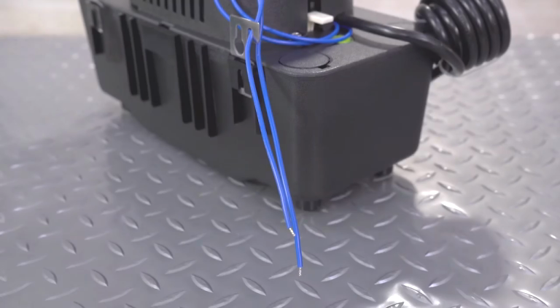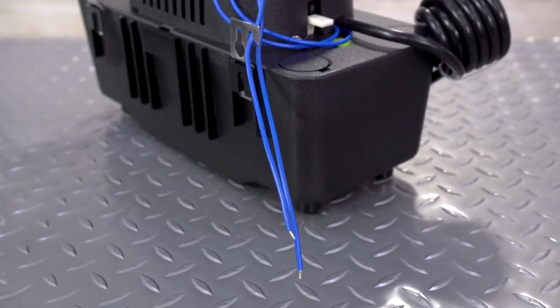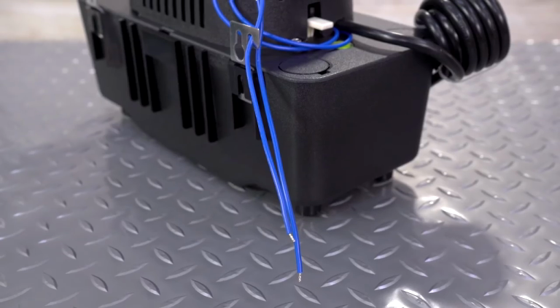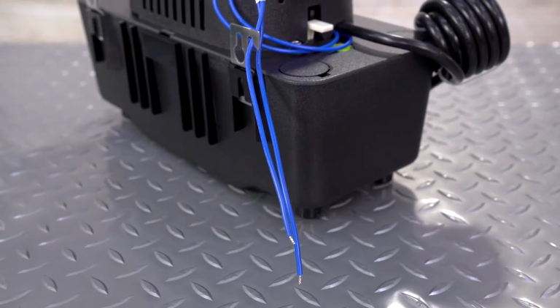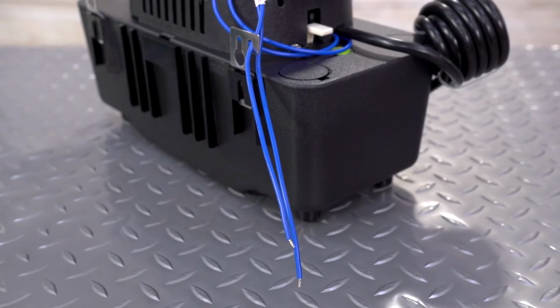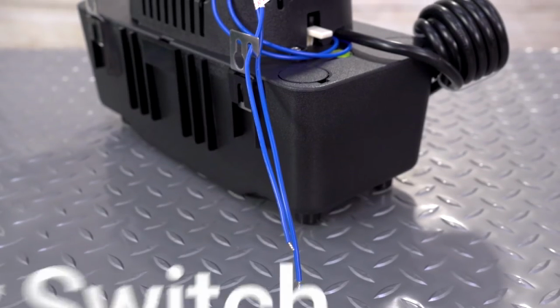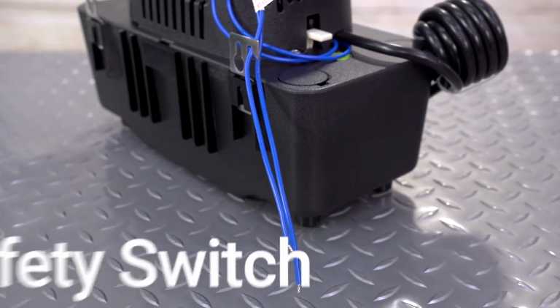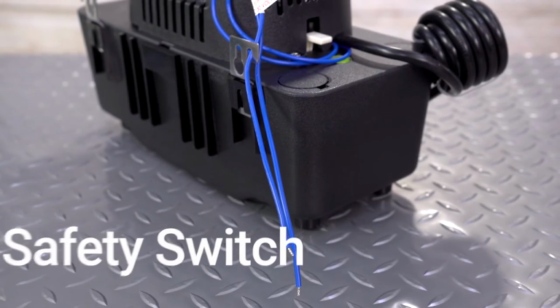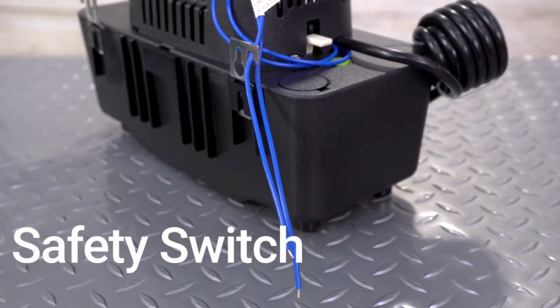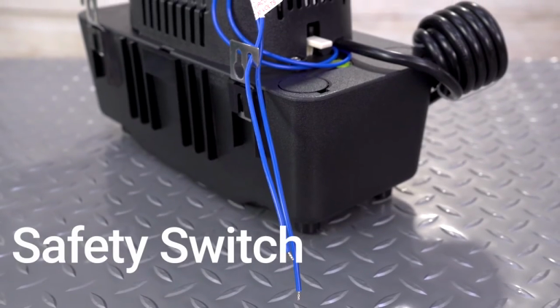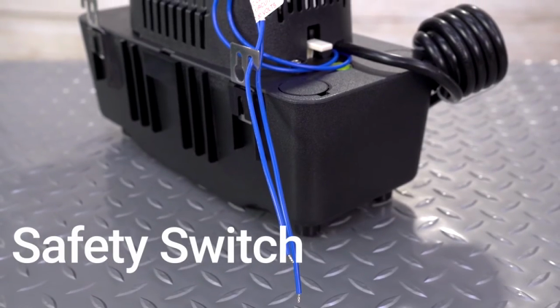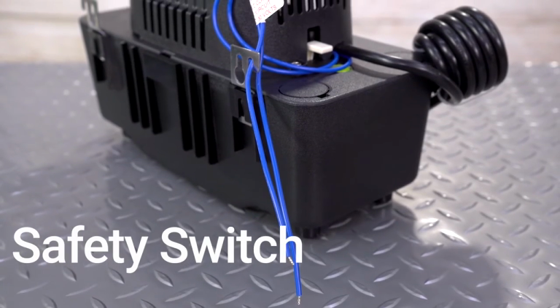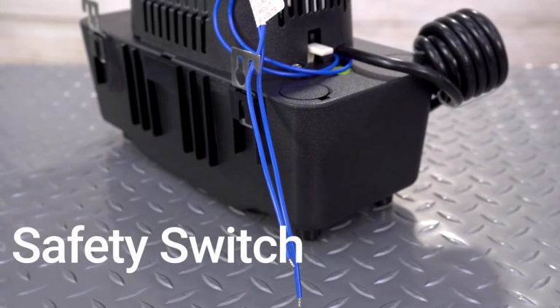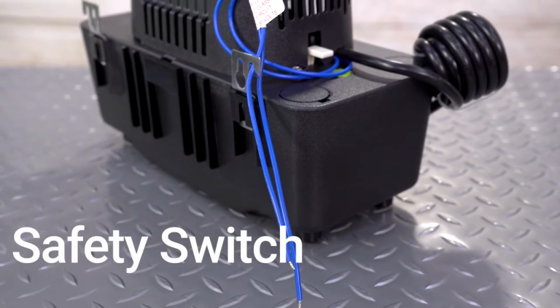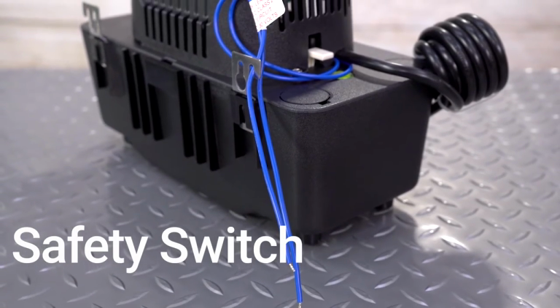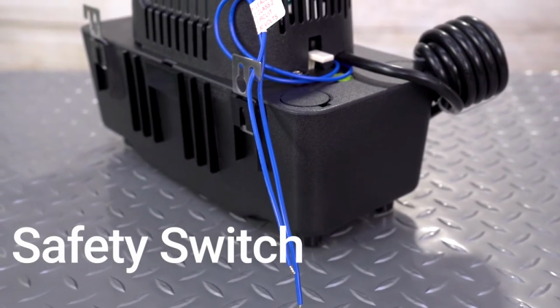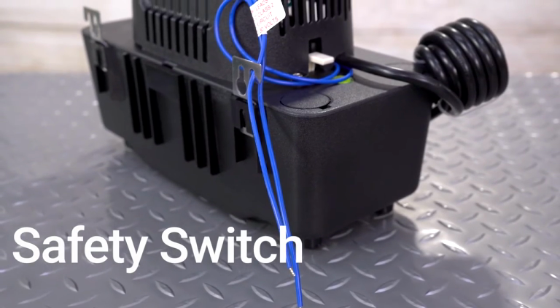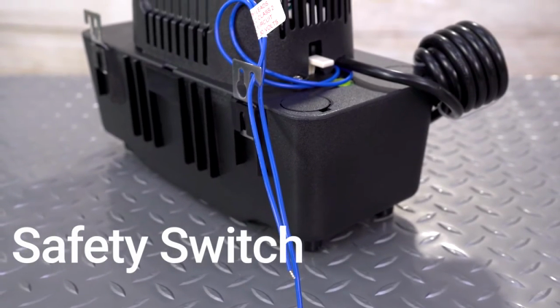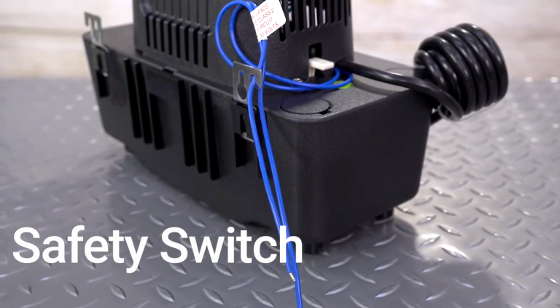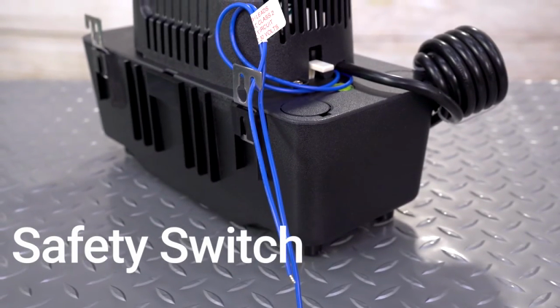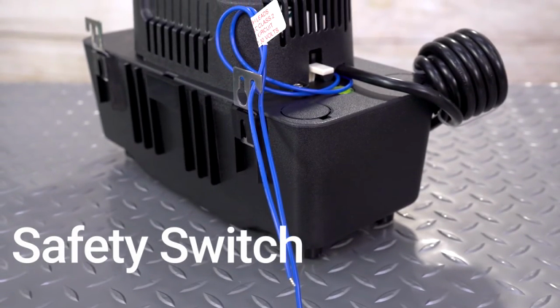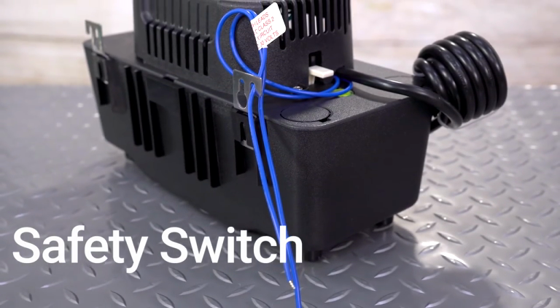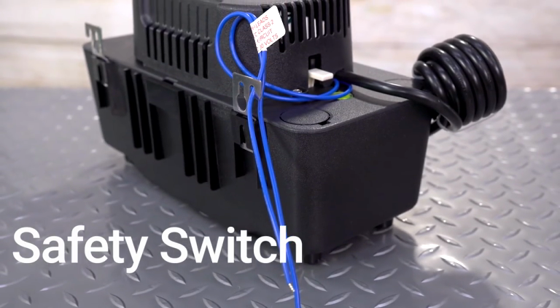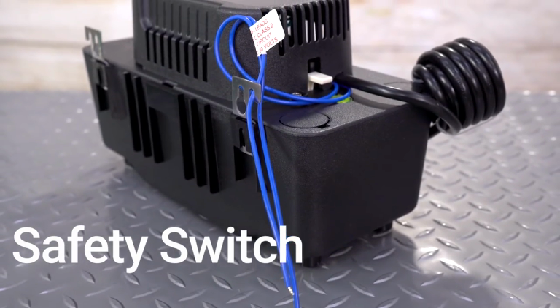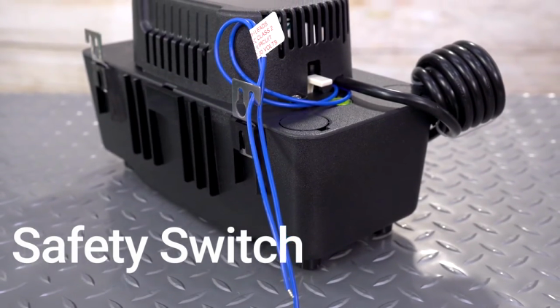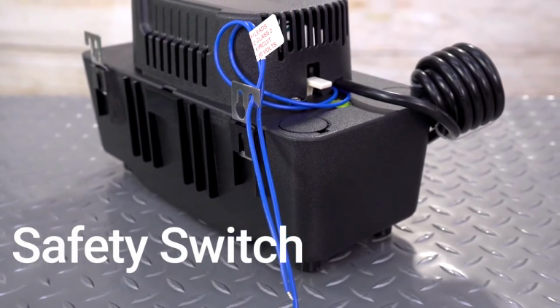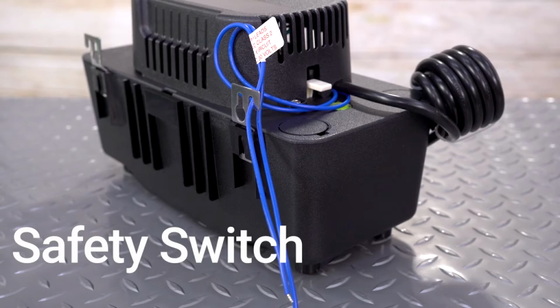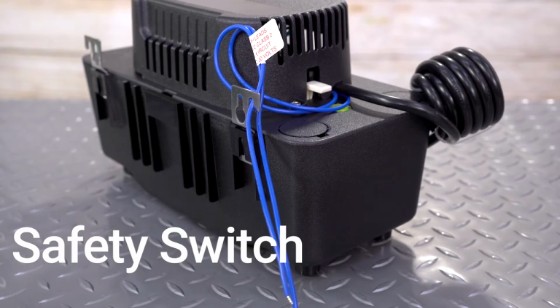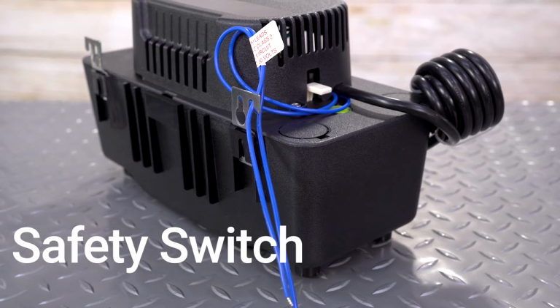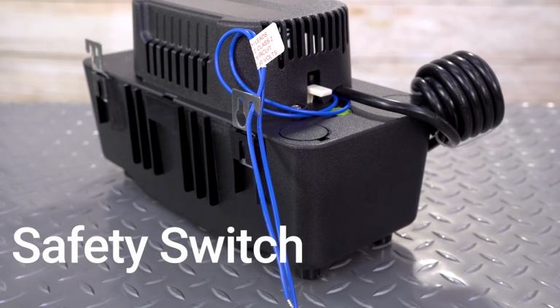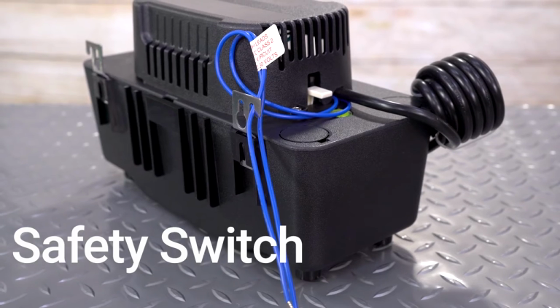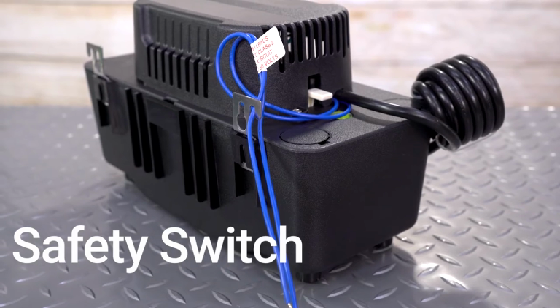Becket pumps contain a hardwired safety switch that will automatically shut off the equipment in case the flow switch fails.